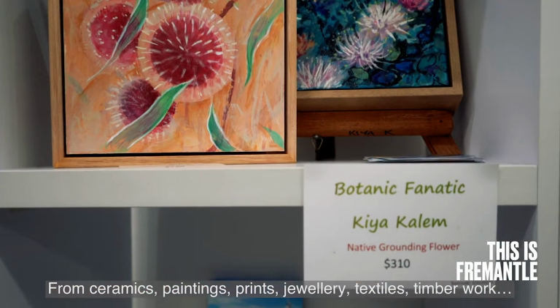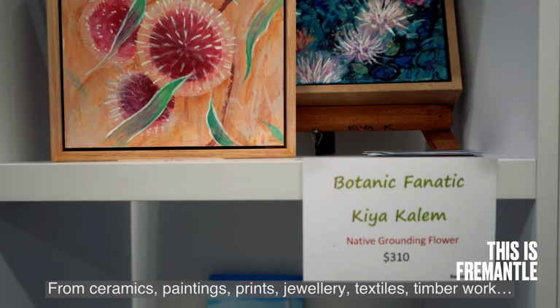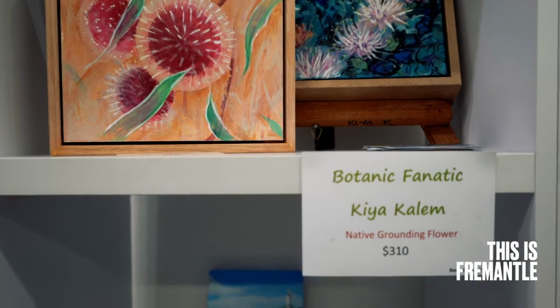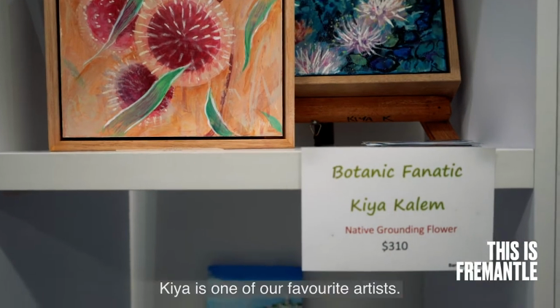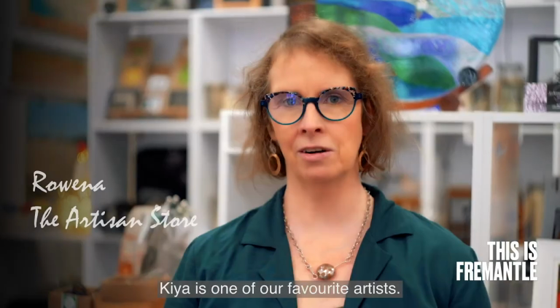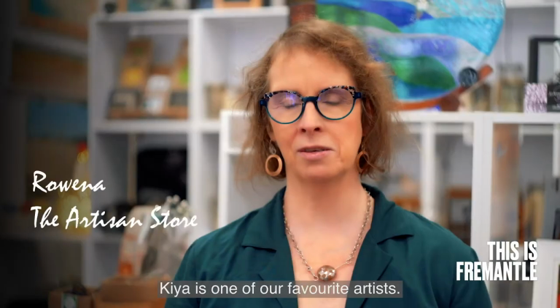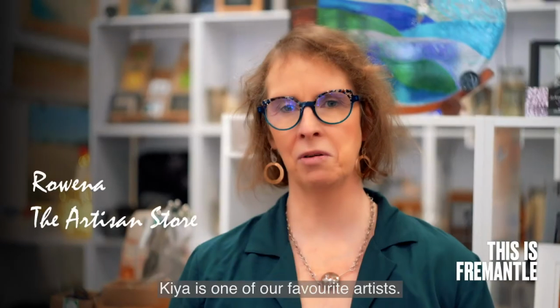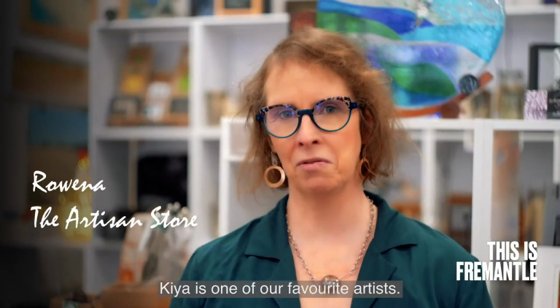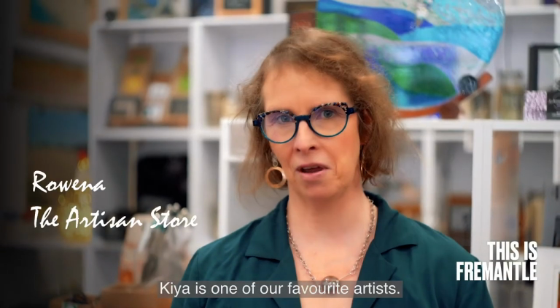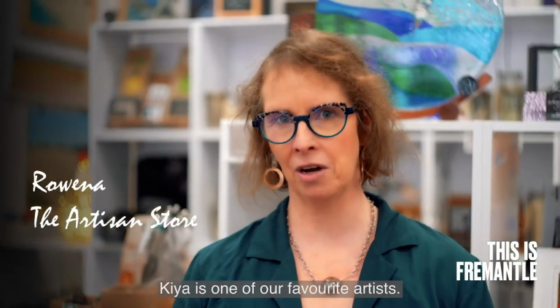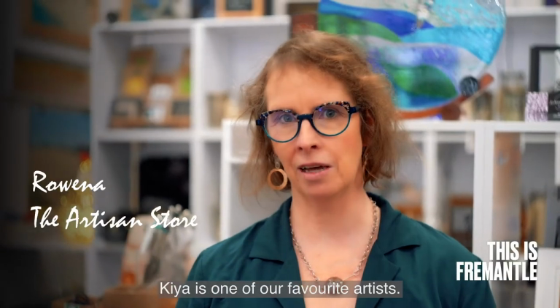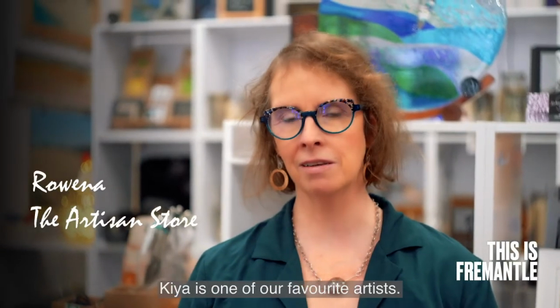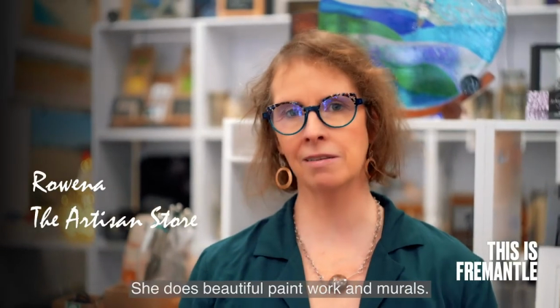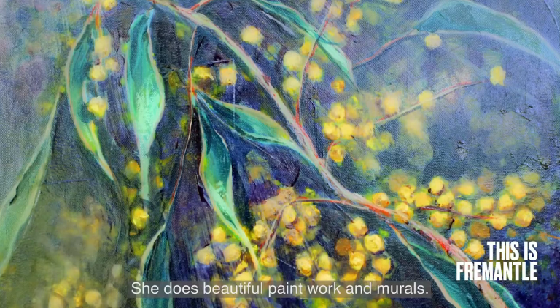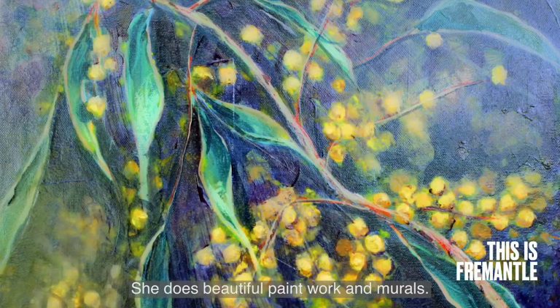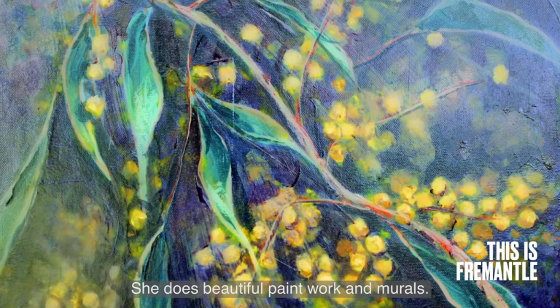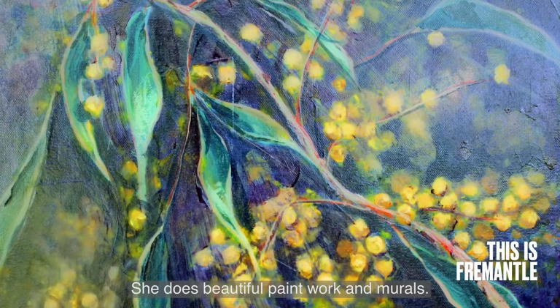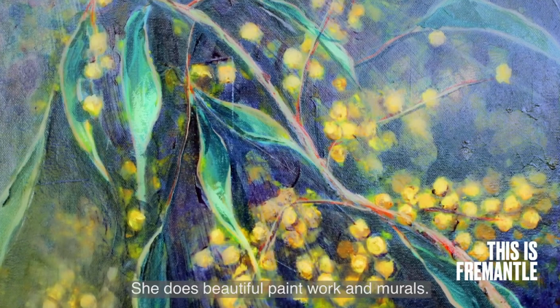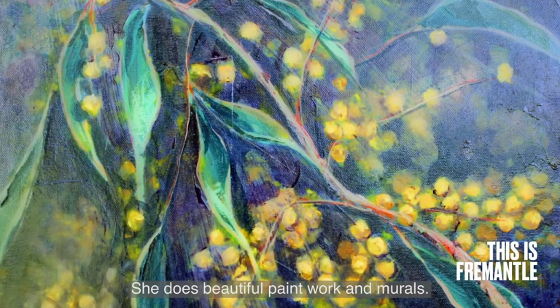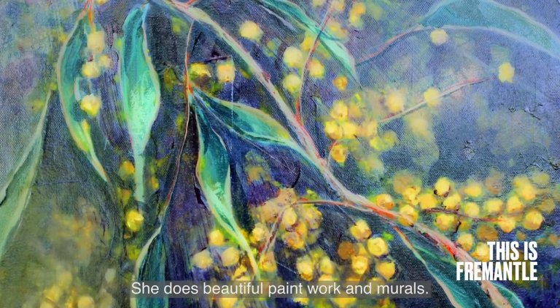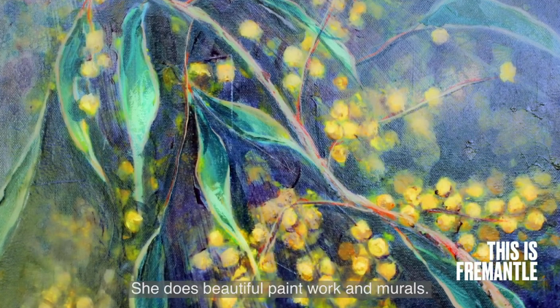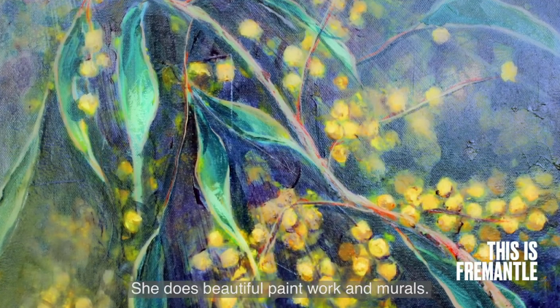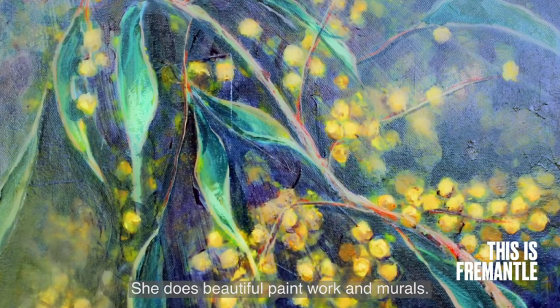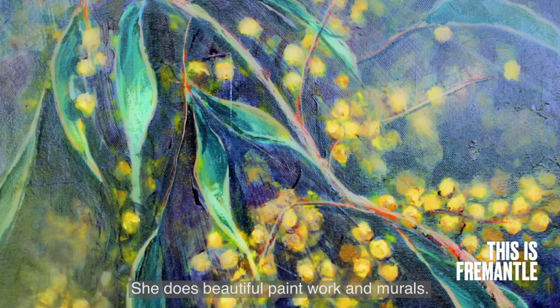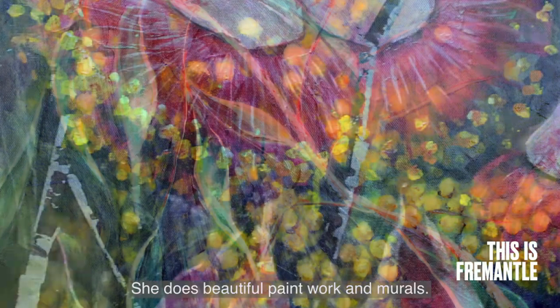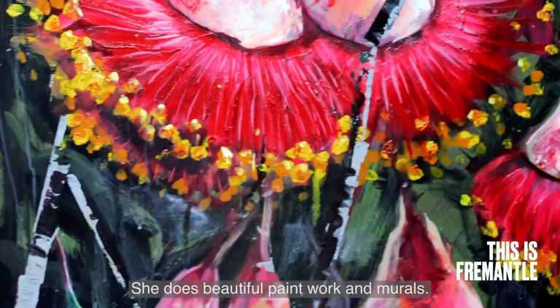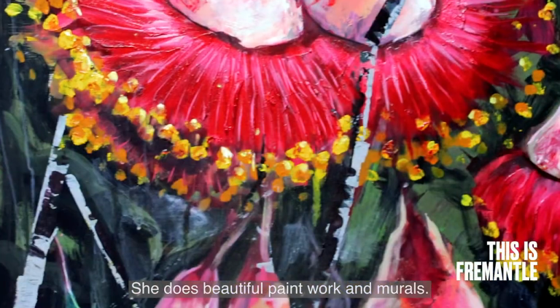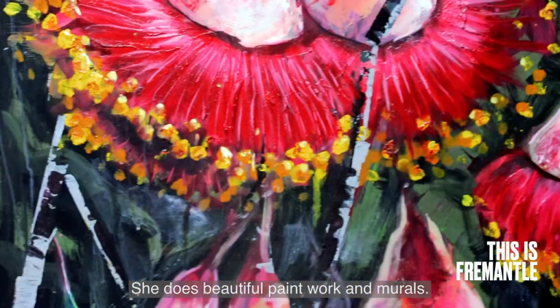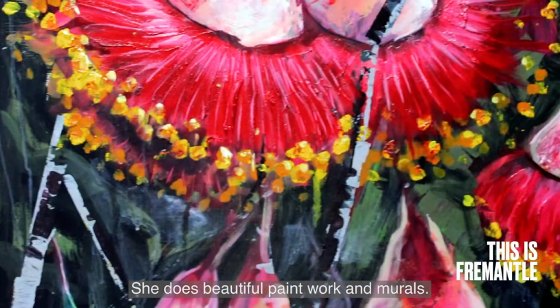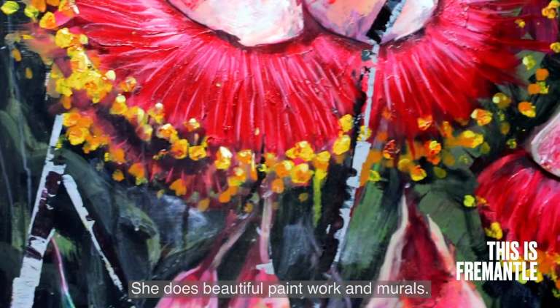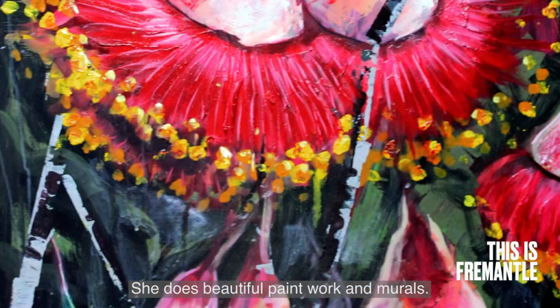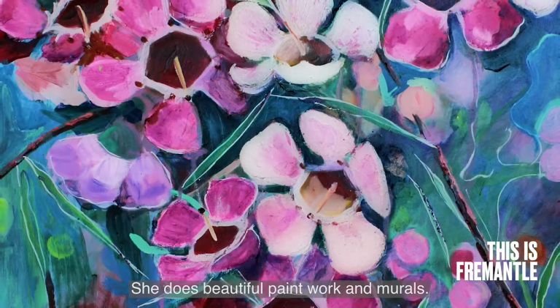Kia is one of our favourite artists. She does beautiful paintwork and murals.